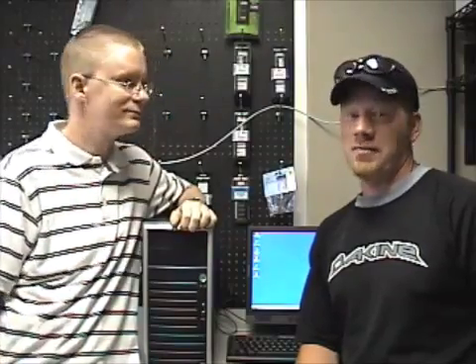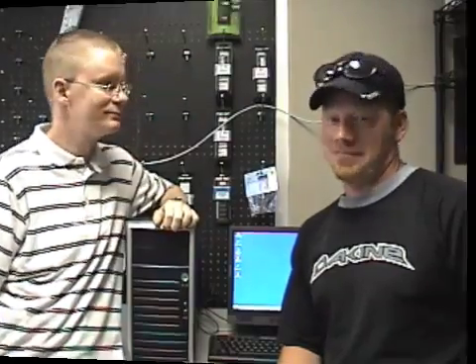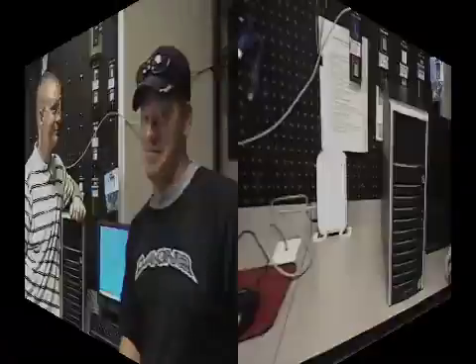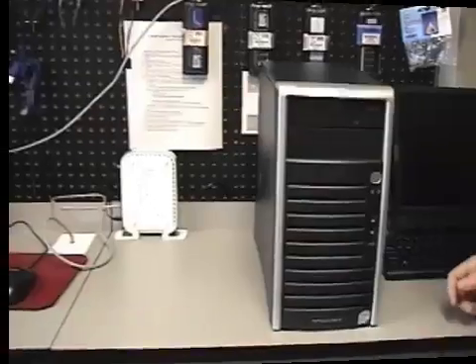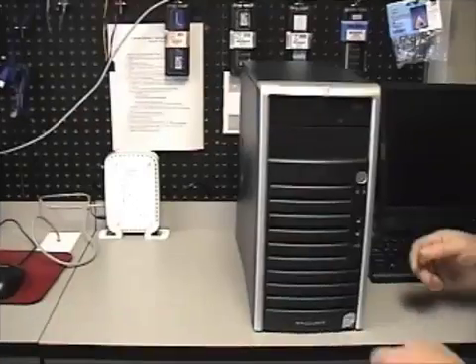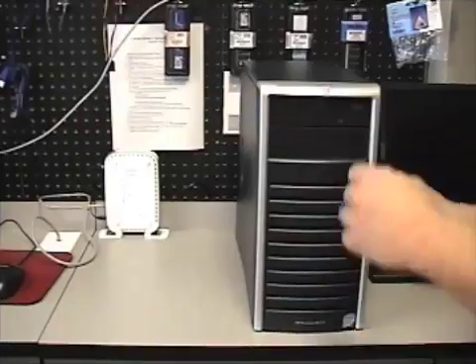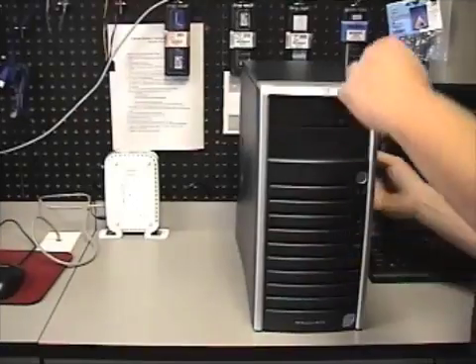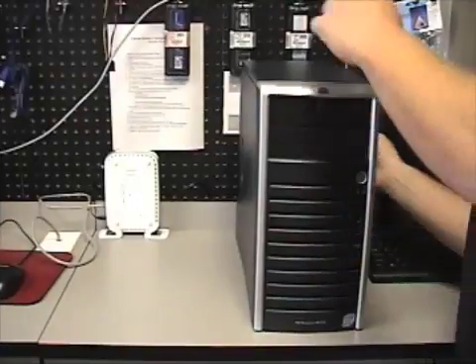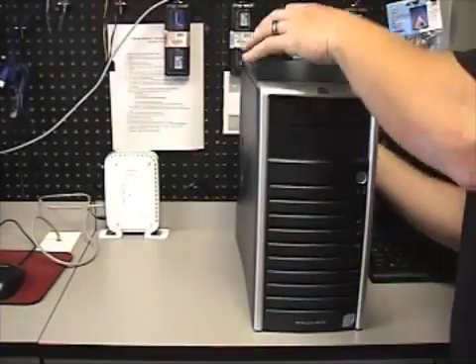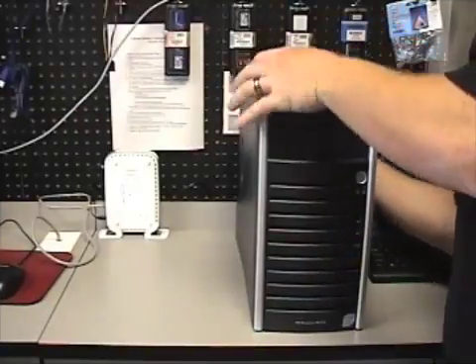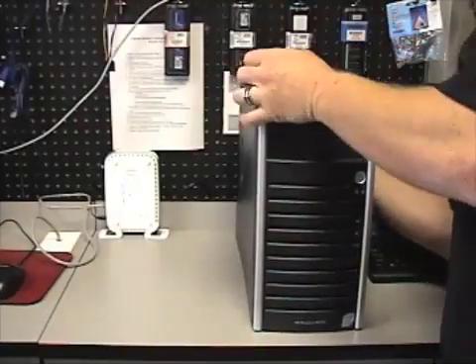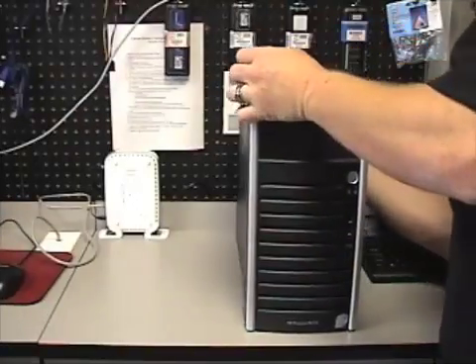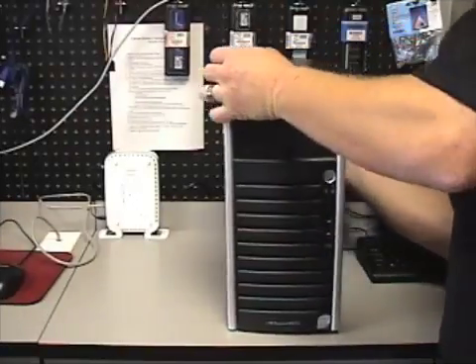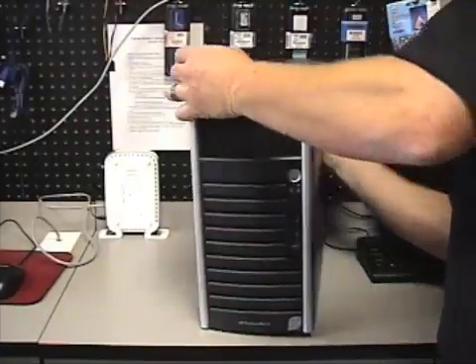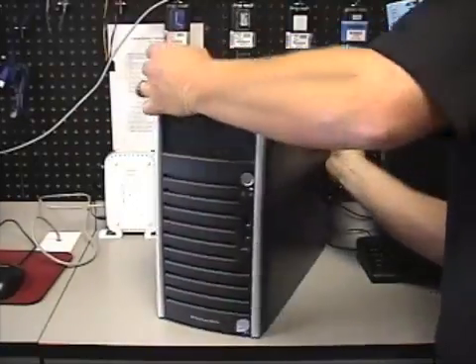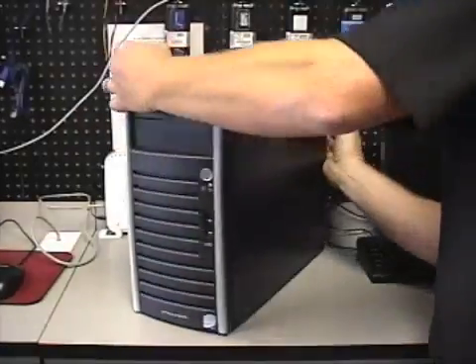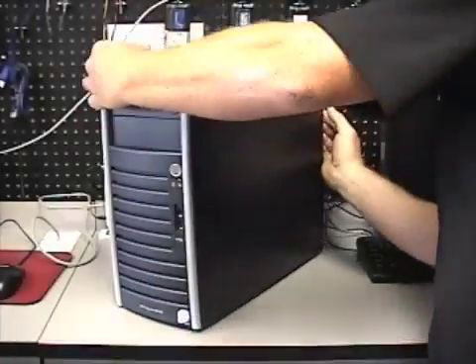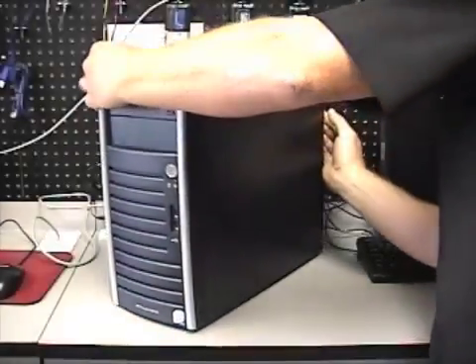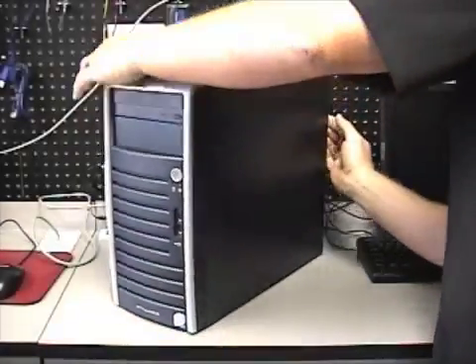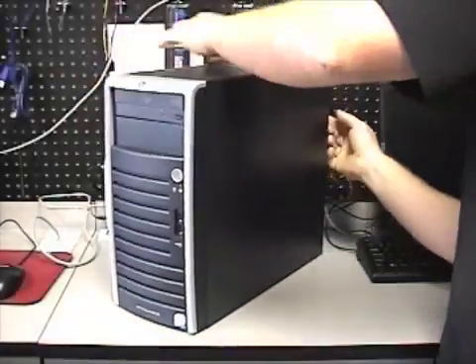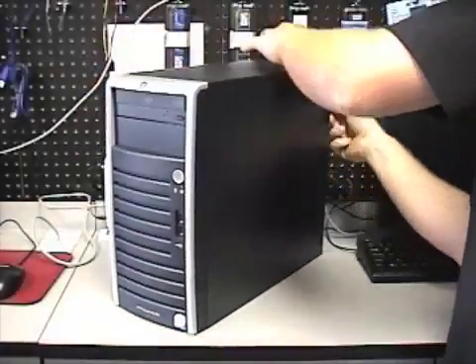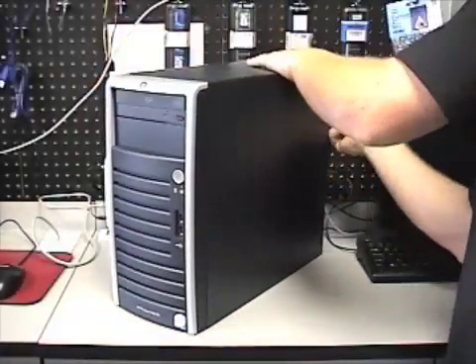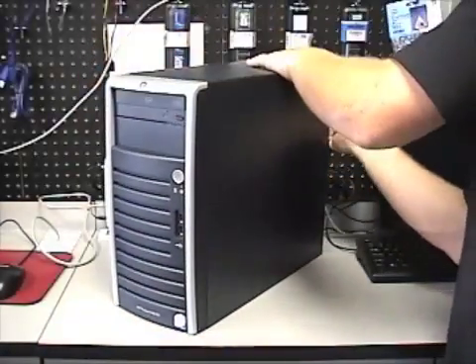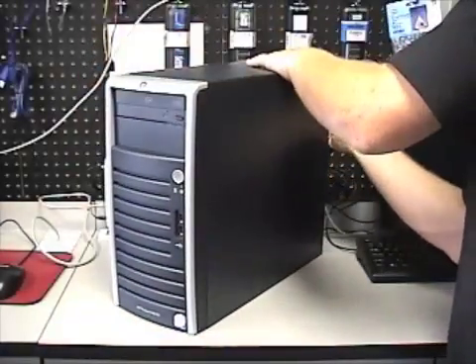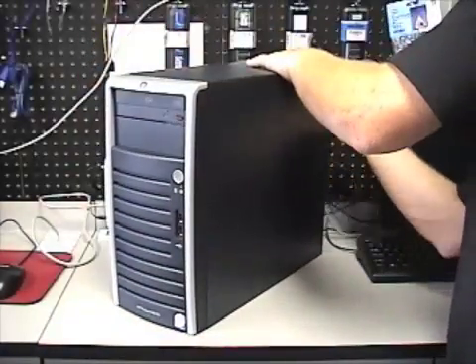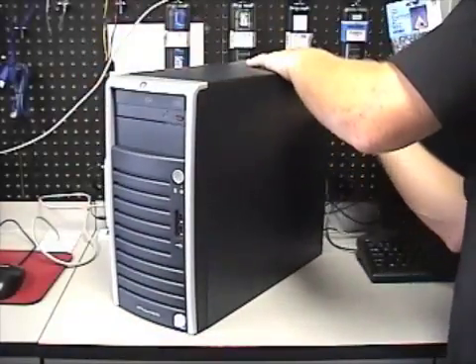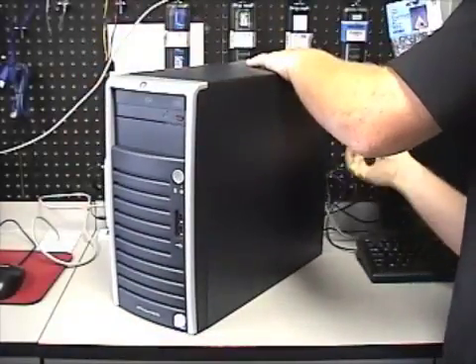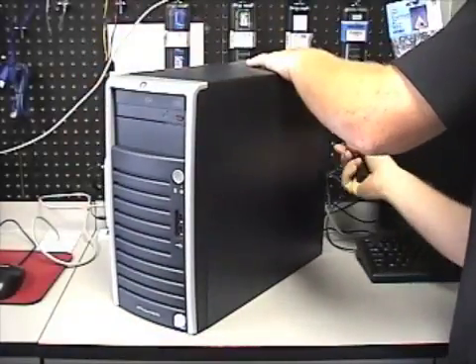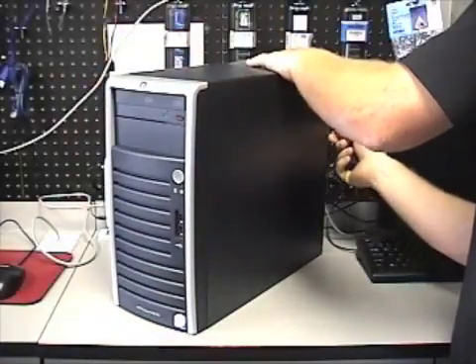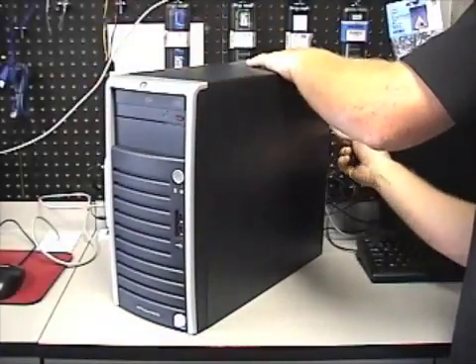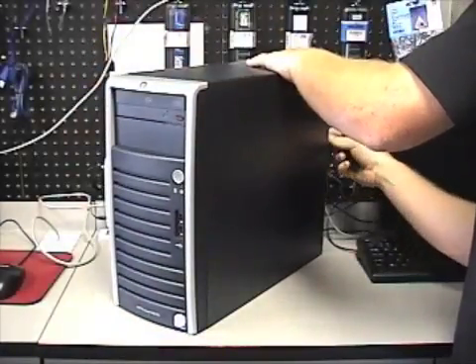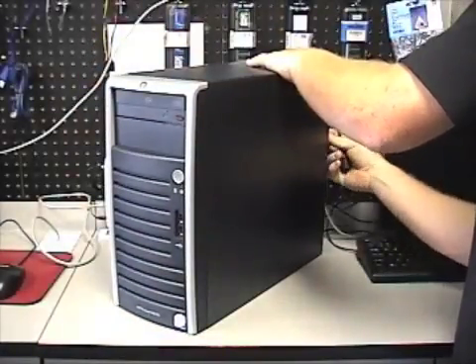Now we're going to take it apart. To do that, unplug everything.